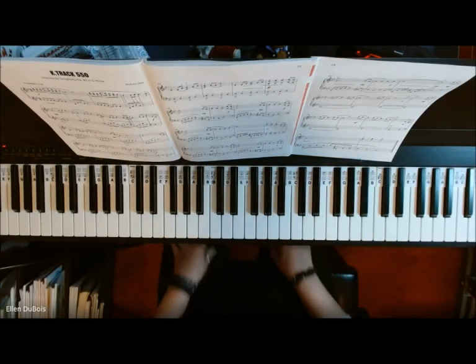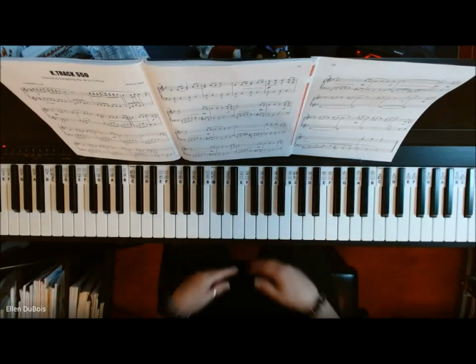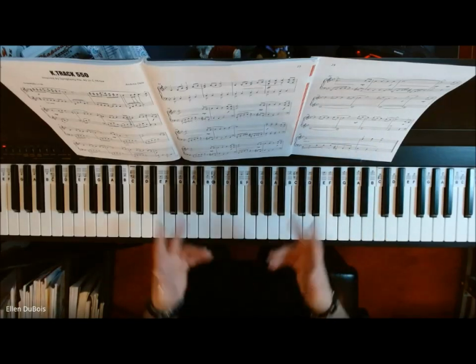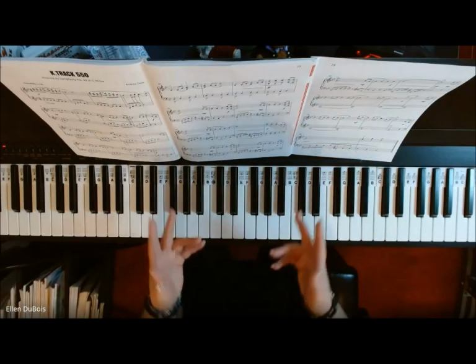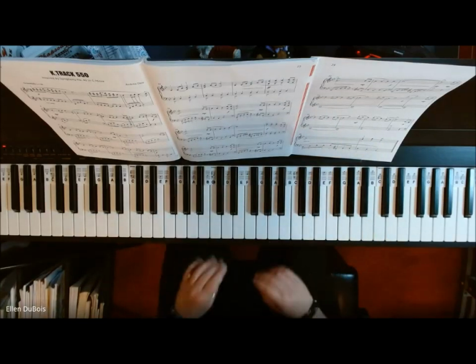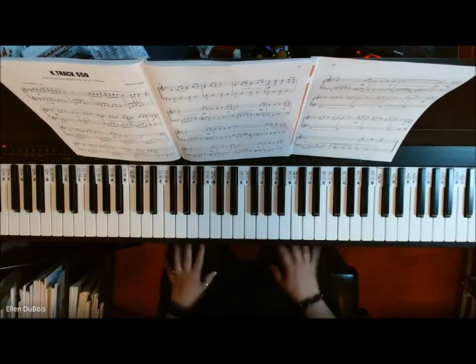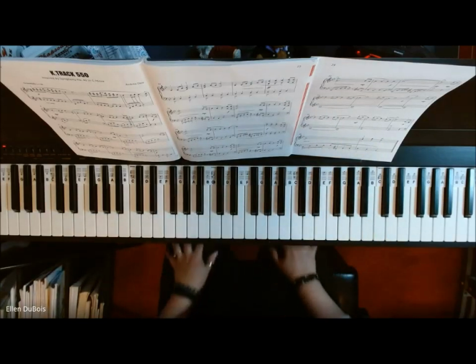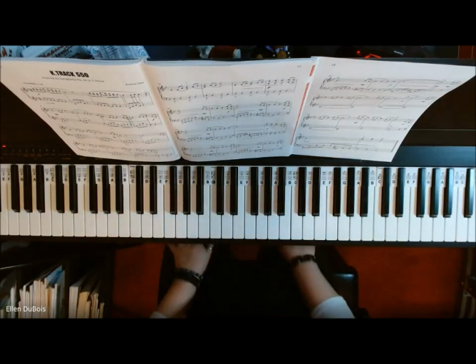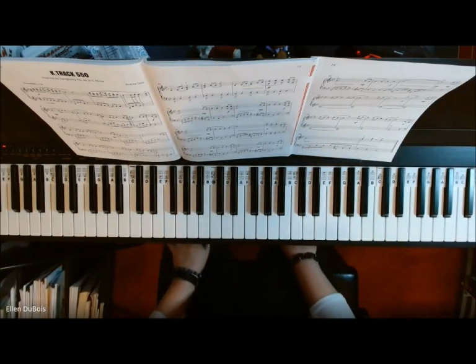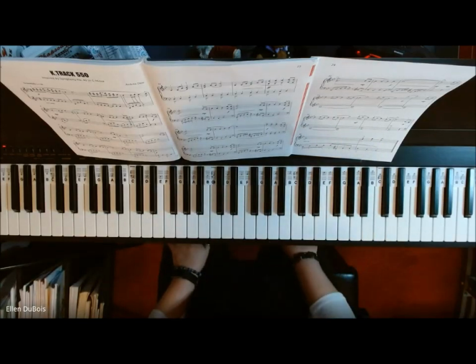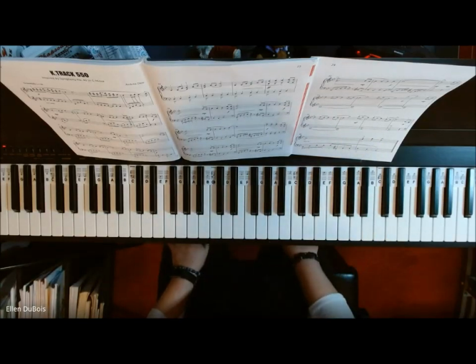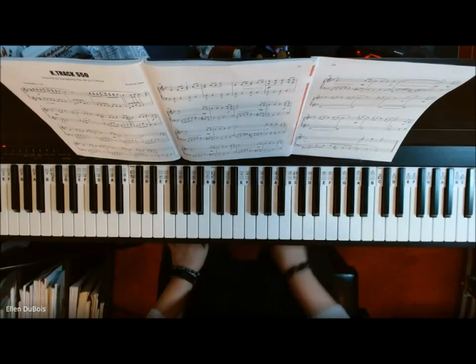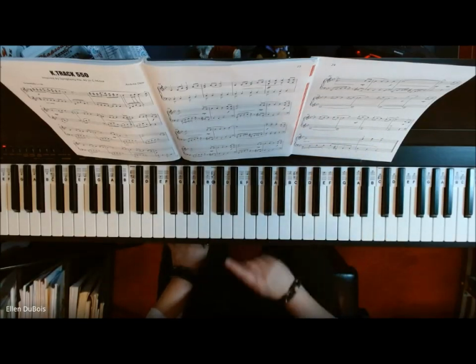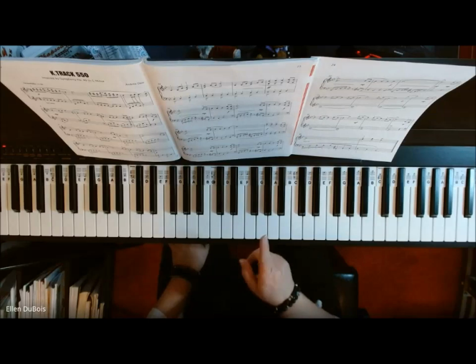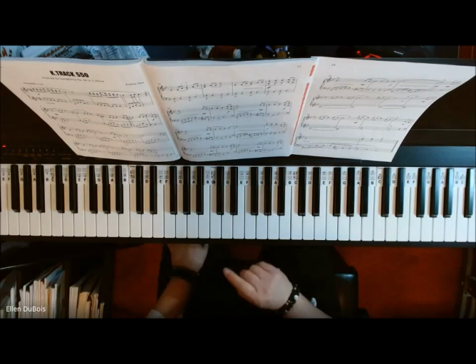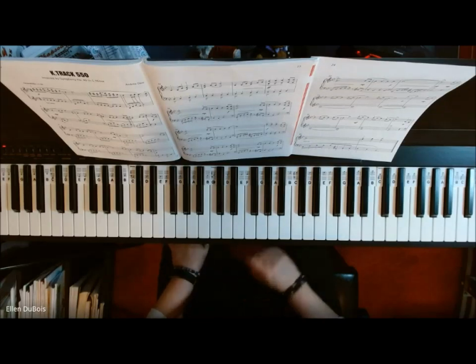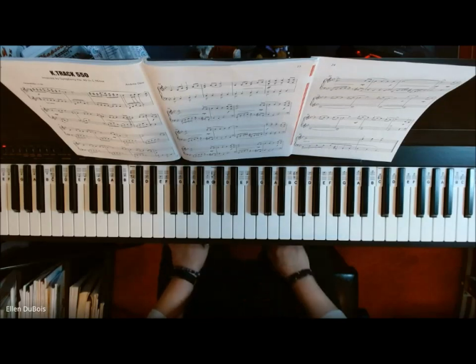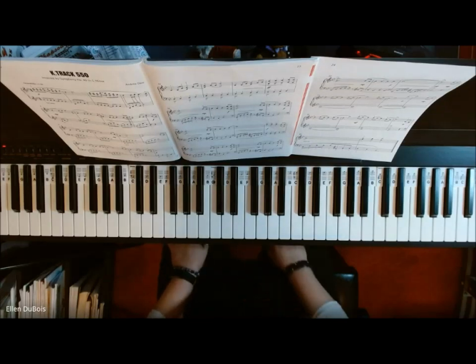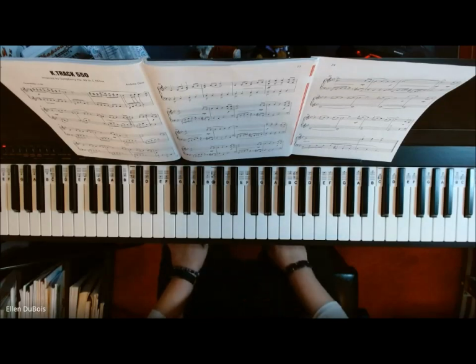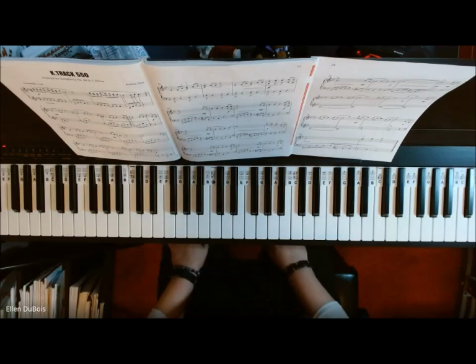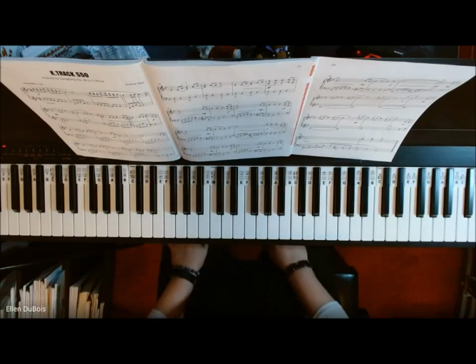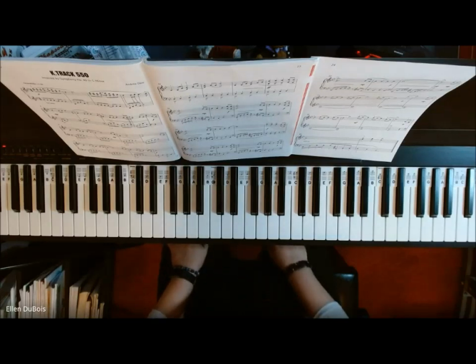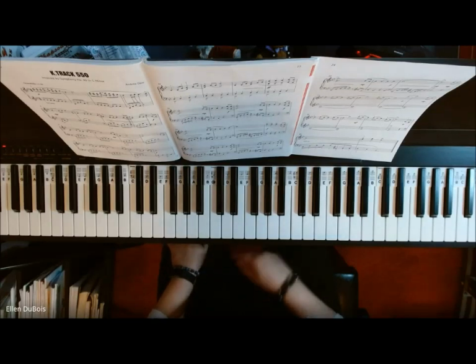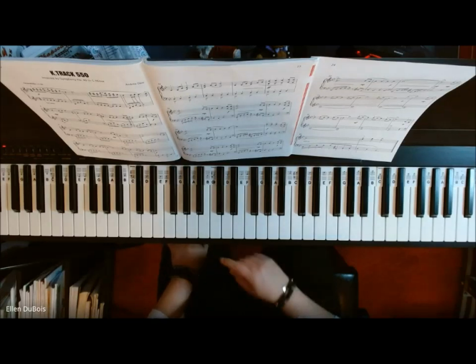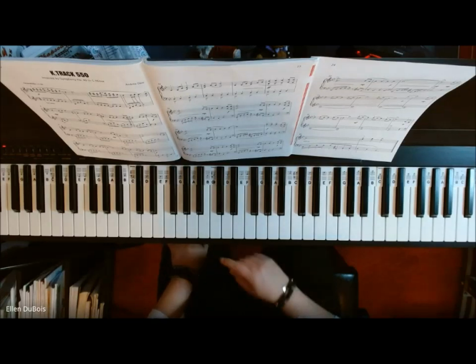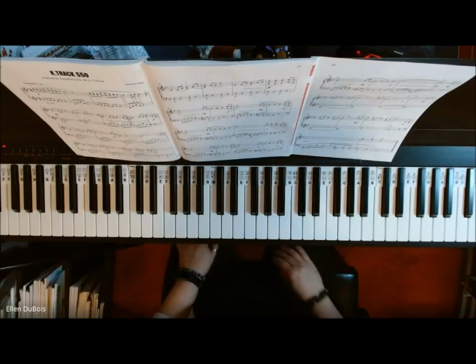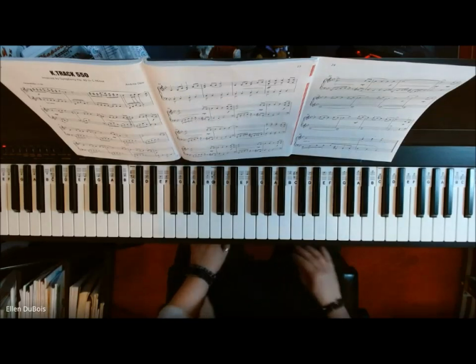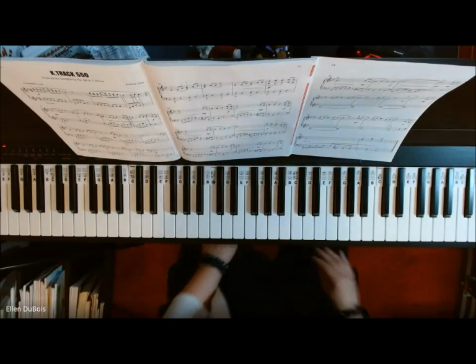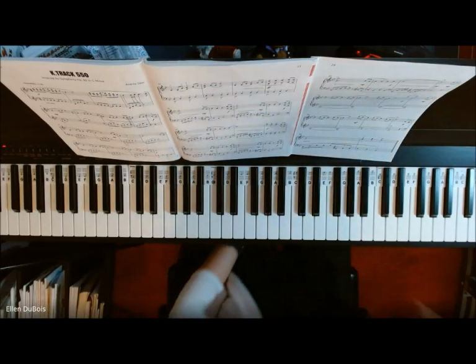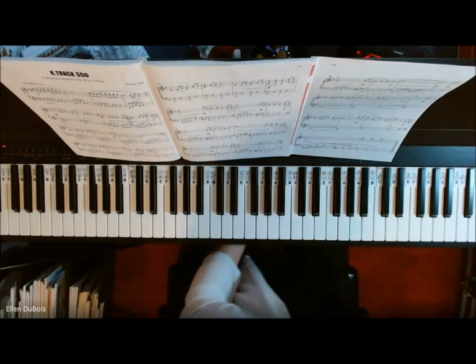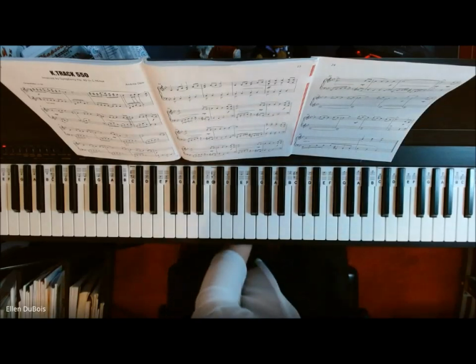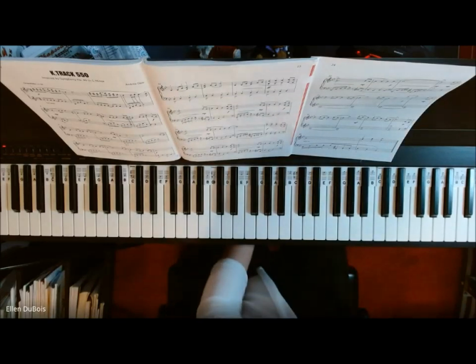And that's it — K-Track 550. I hope this helps. Thanks, and I'll see you next time. Bye-bye.